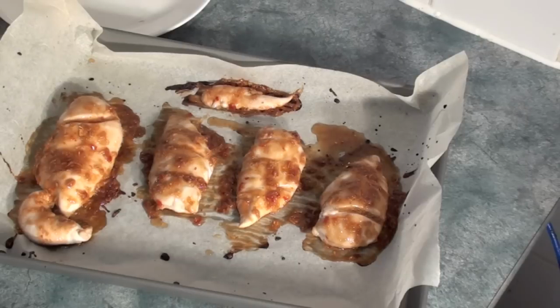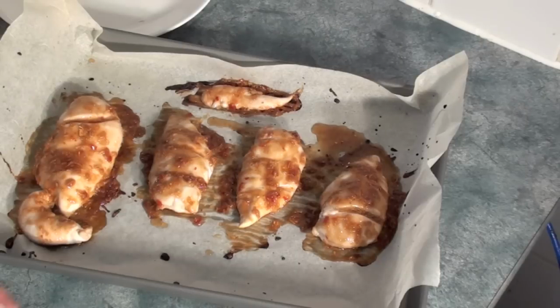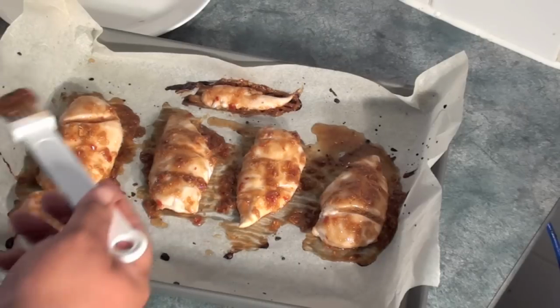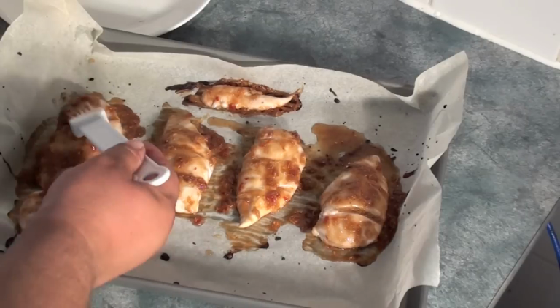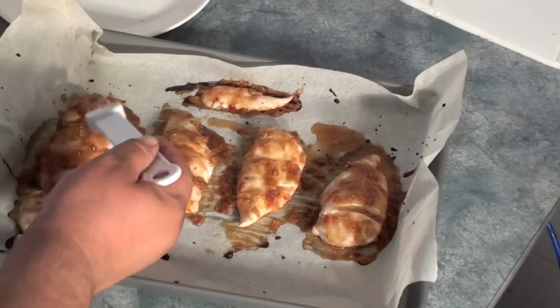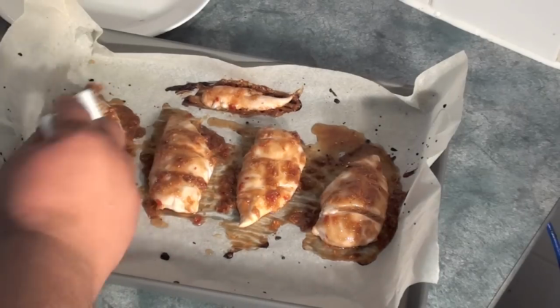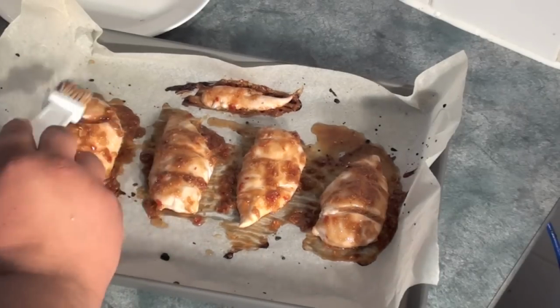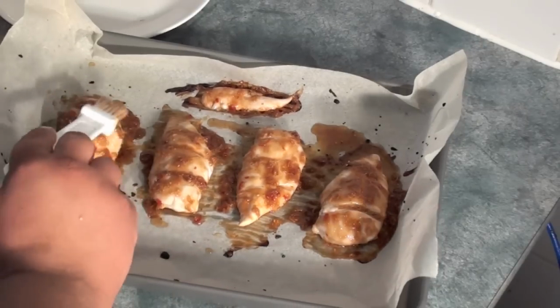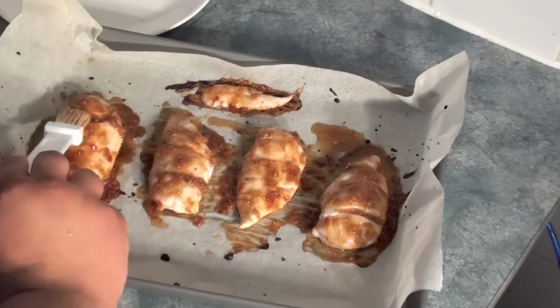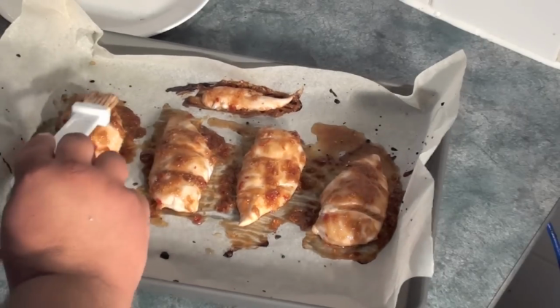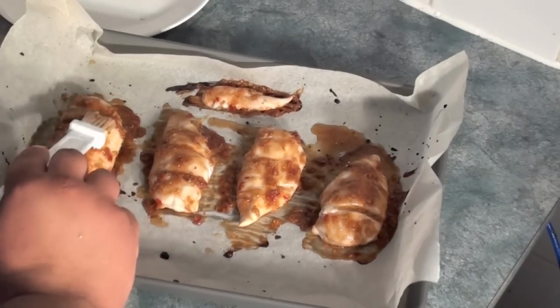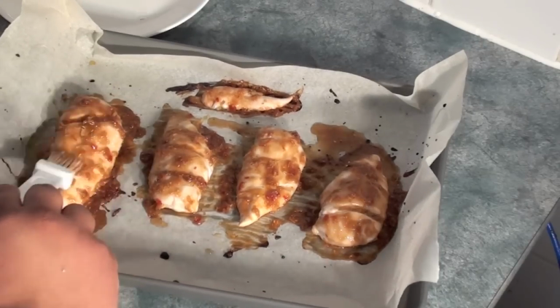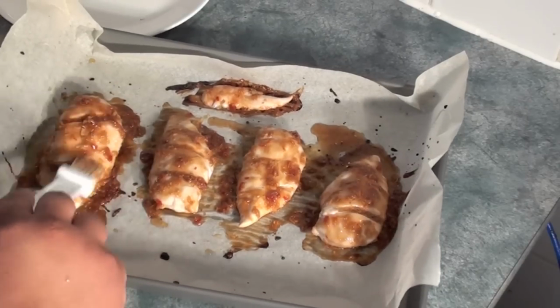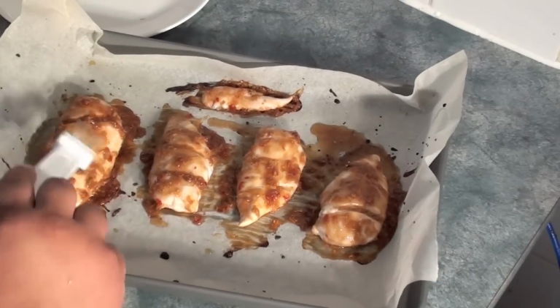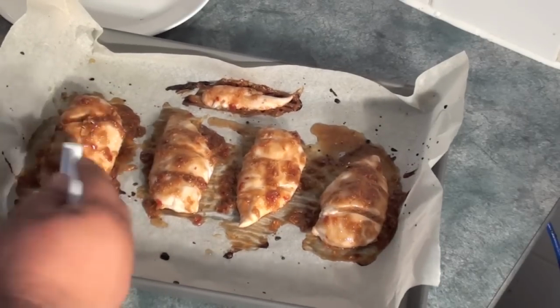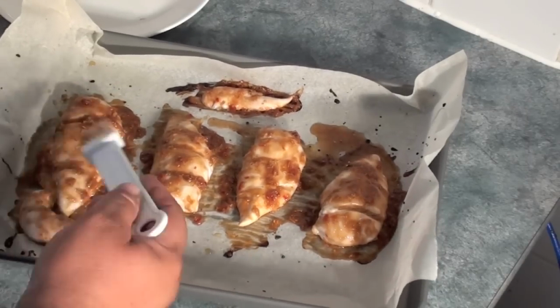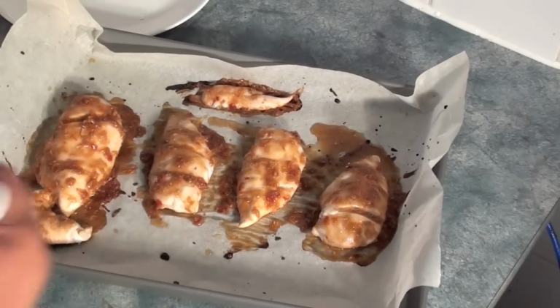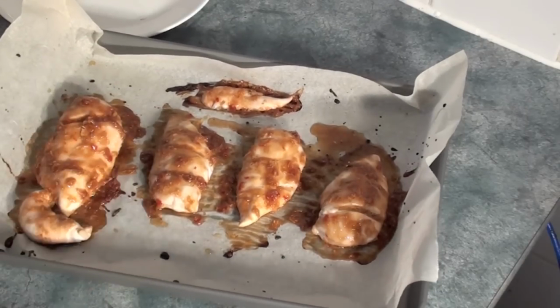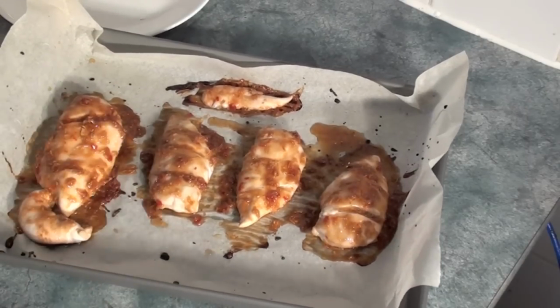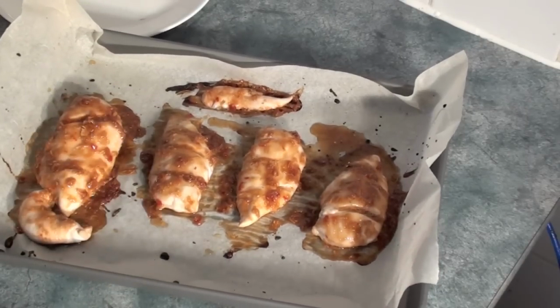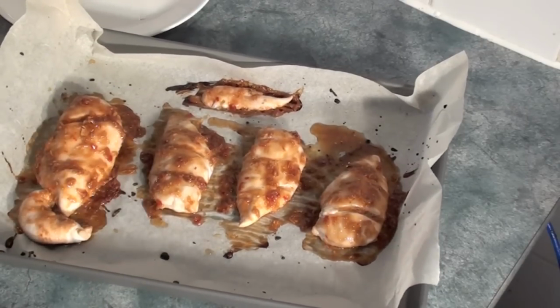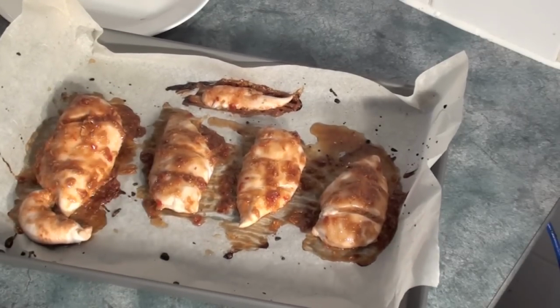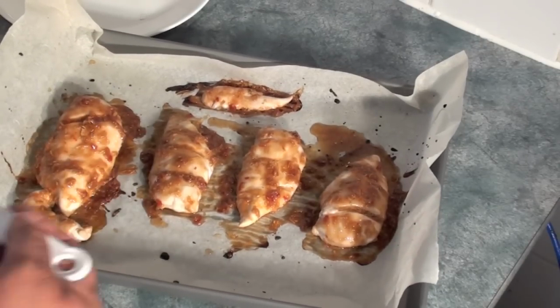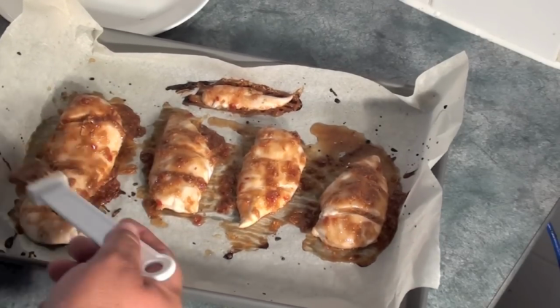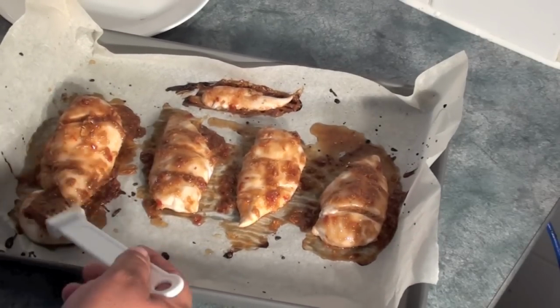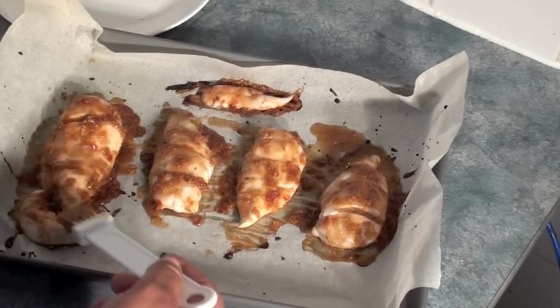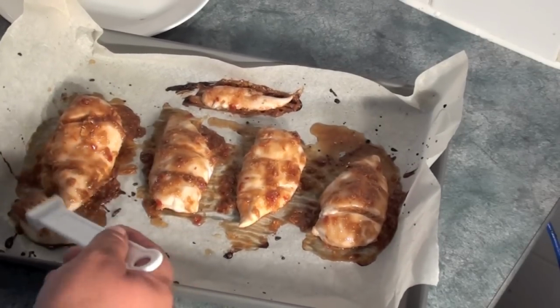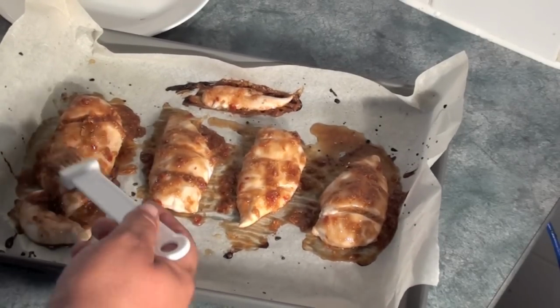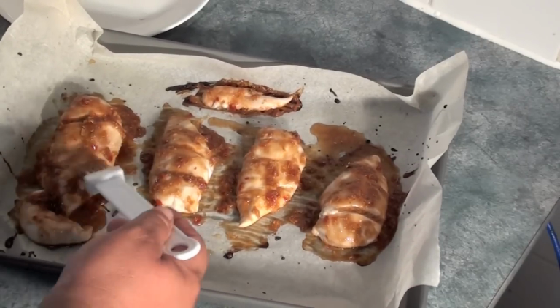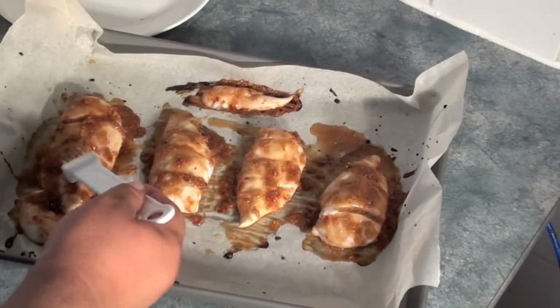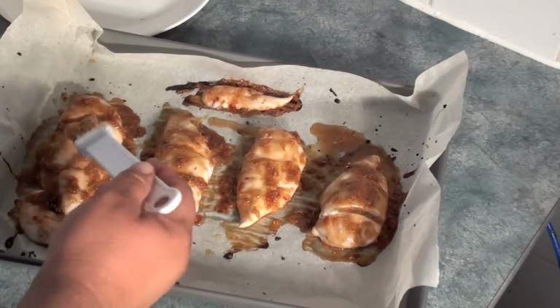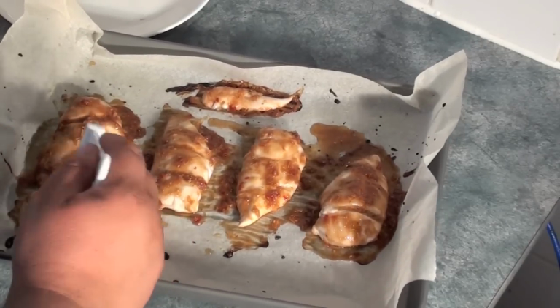Ok so it's been in the oven for 15 minutes now, just give it a quick baste and we'll stick it back in the oven for another 30 minutes.